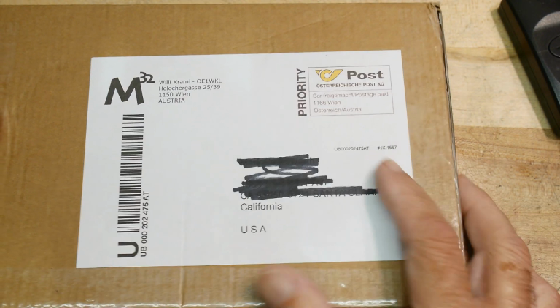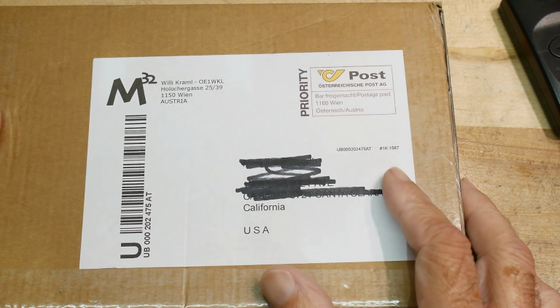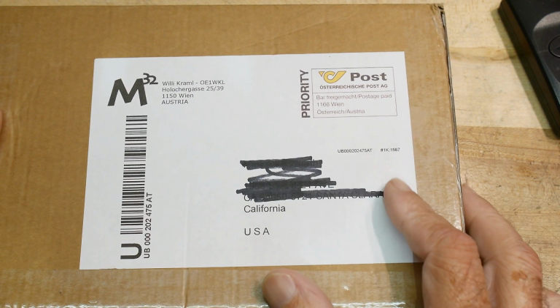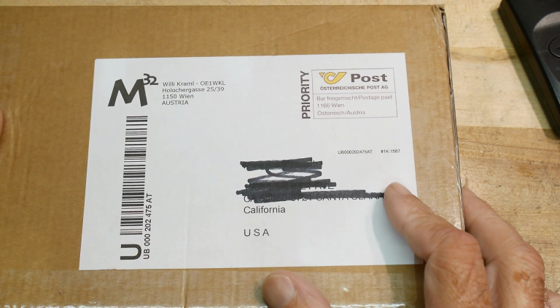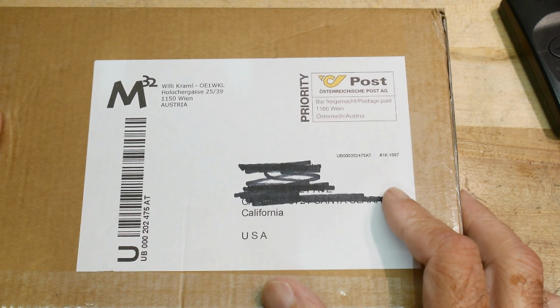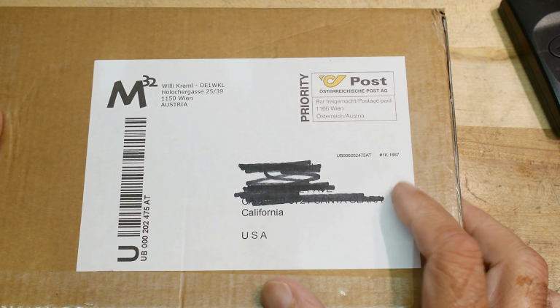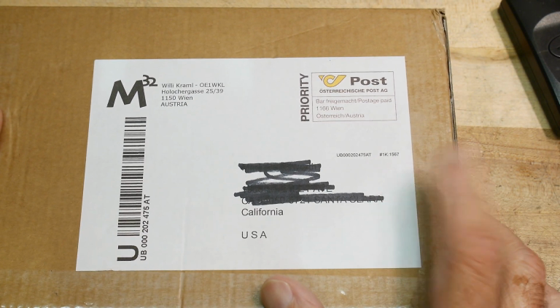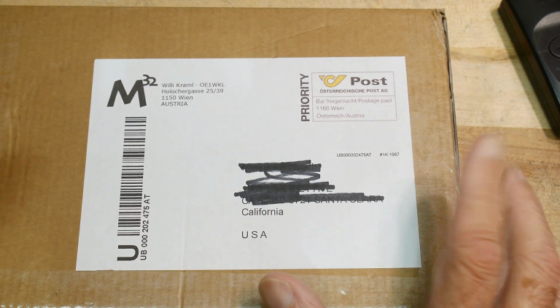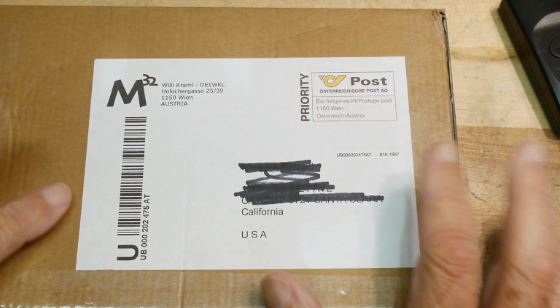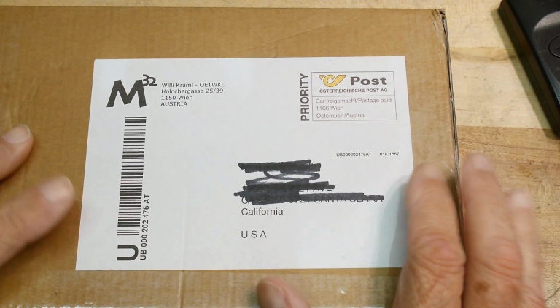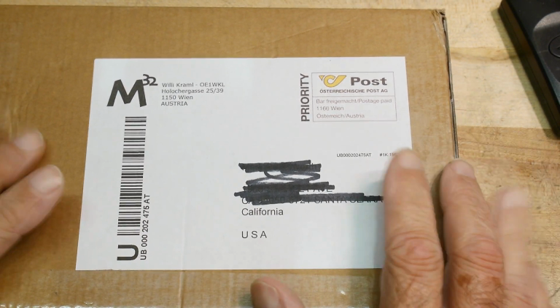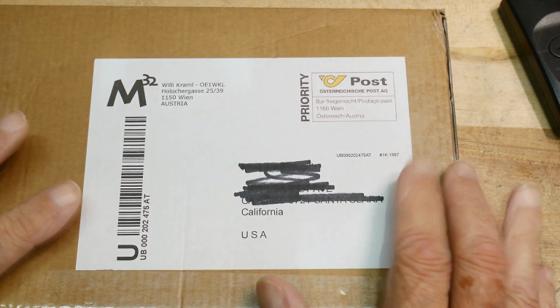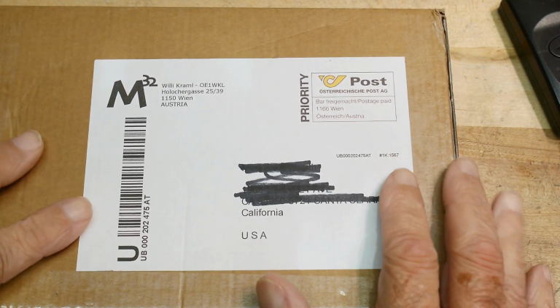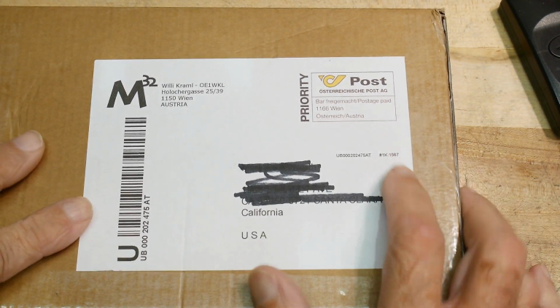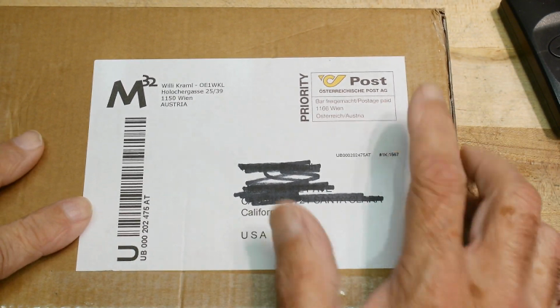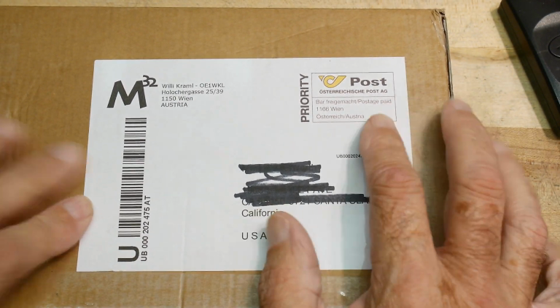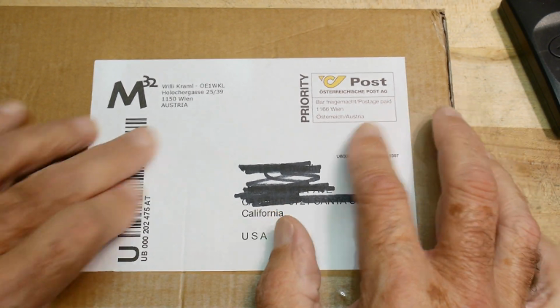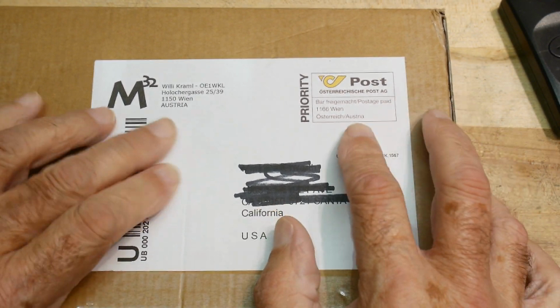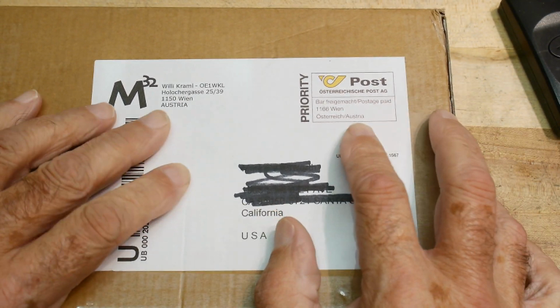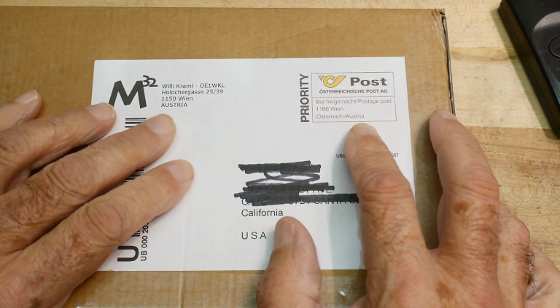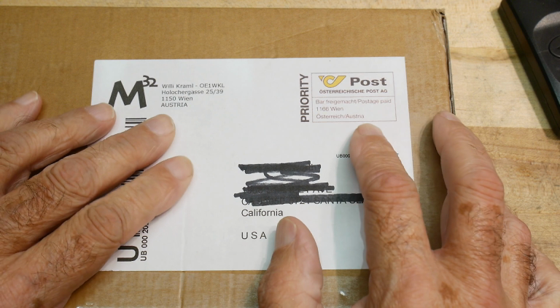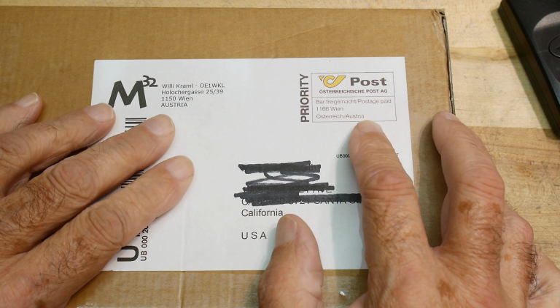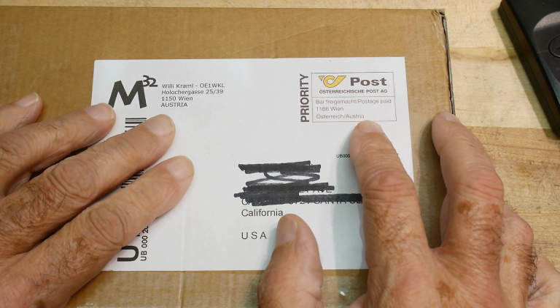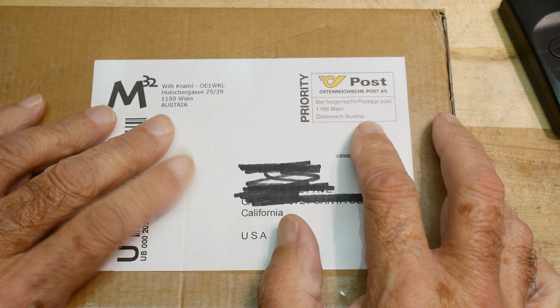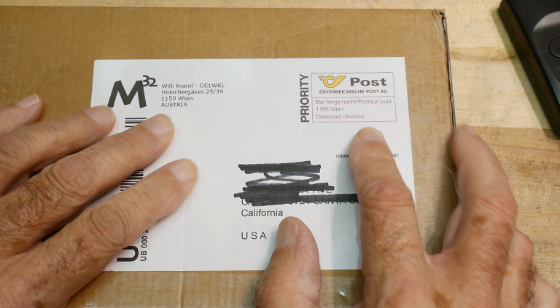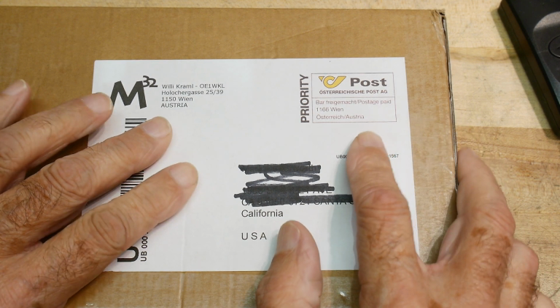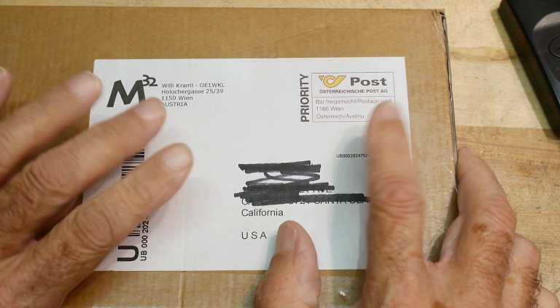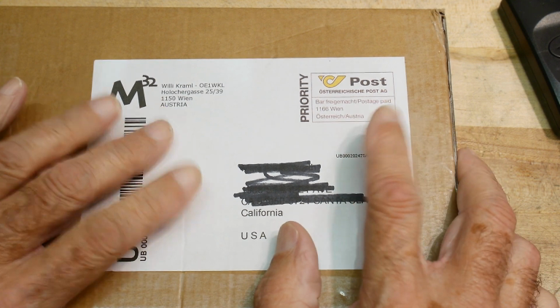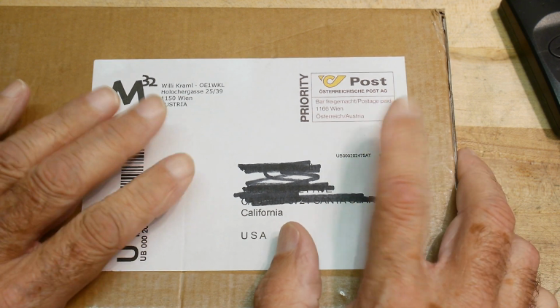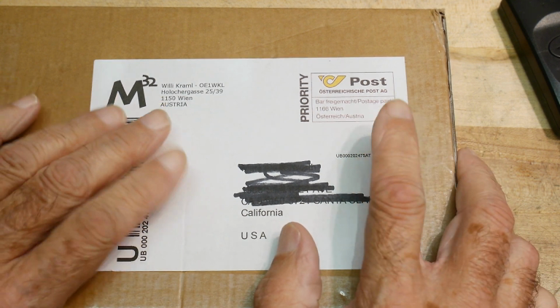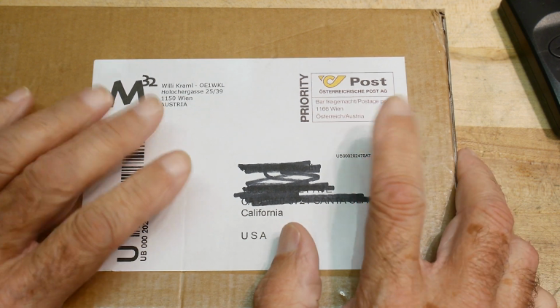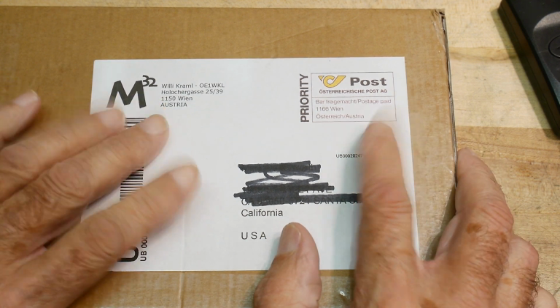A box came in the mail today. Very excited about this box — it came all the way from Austria.